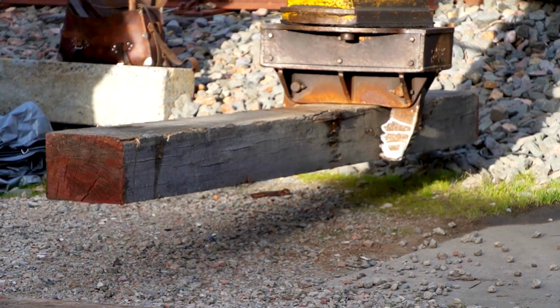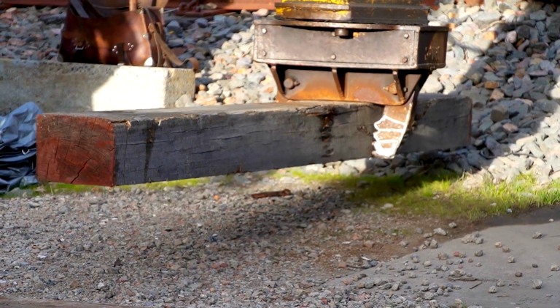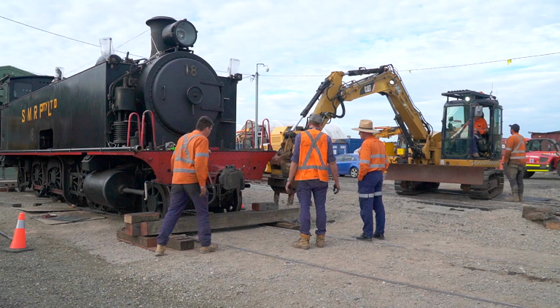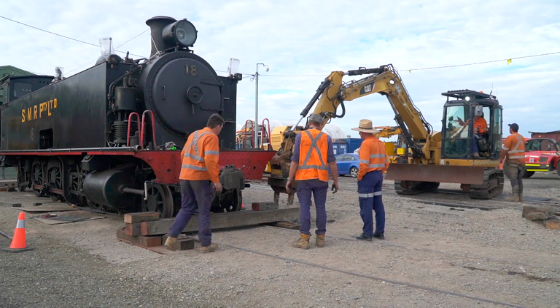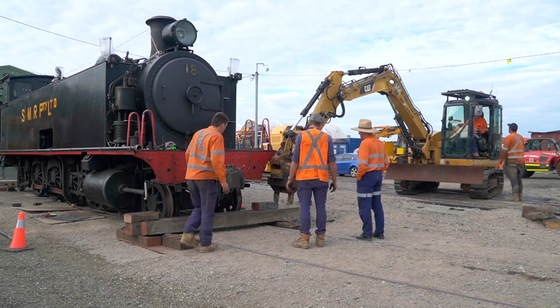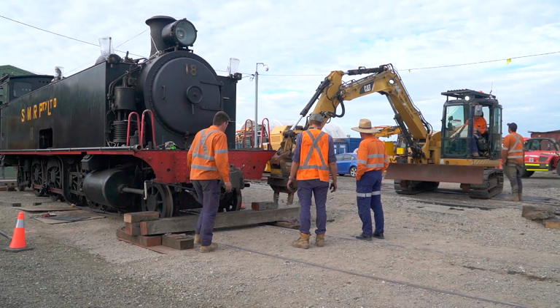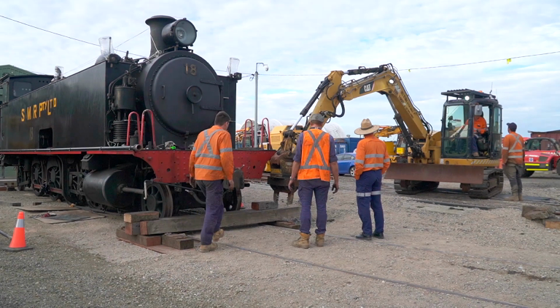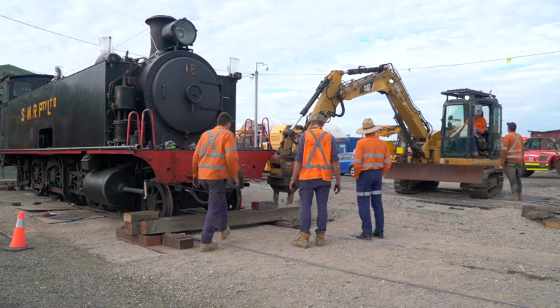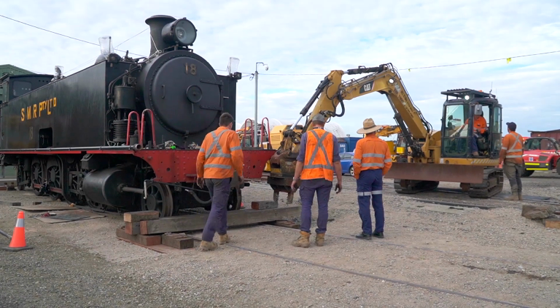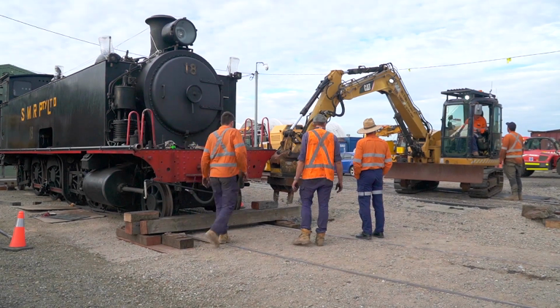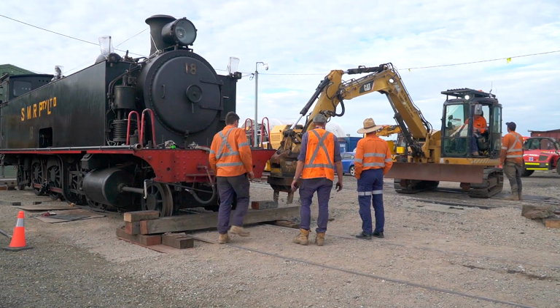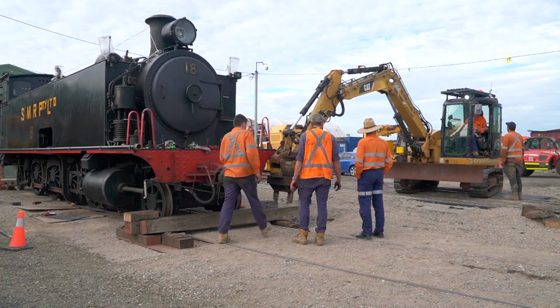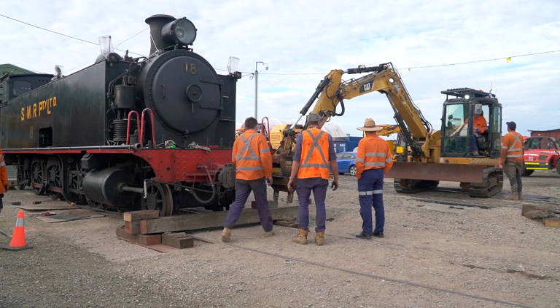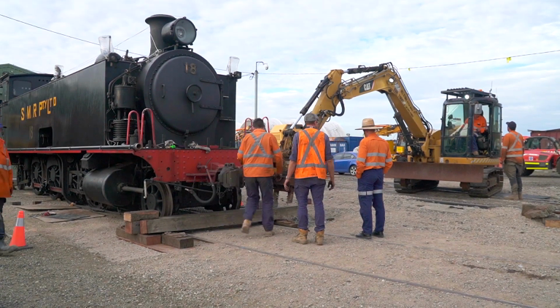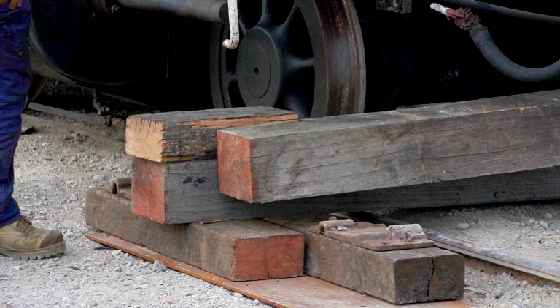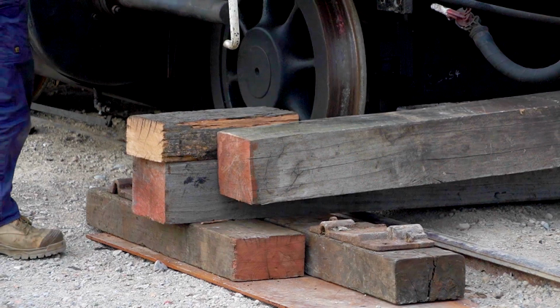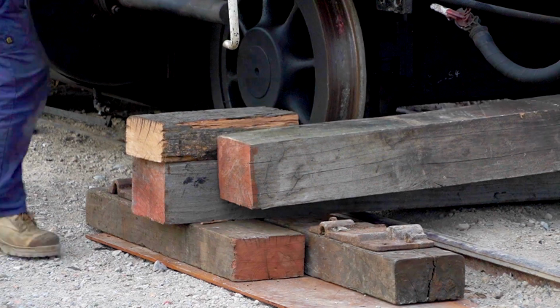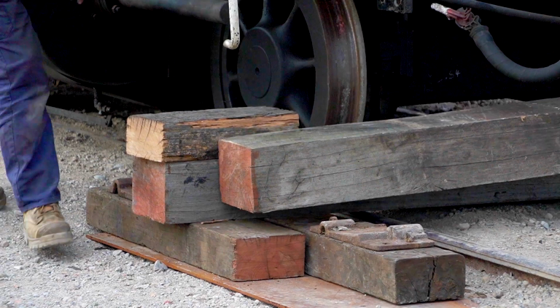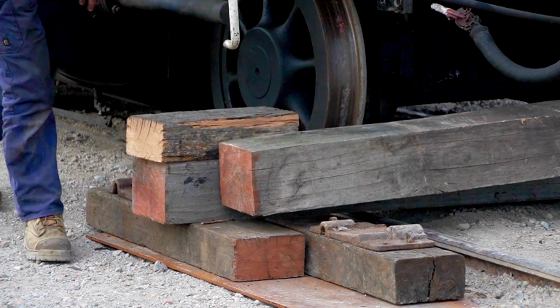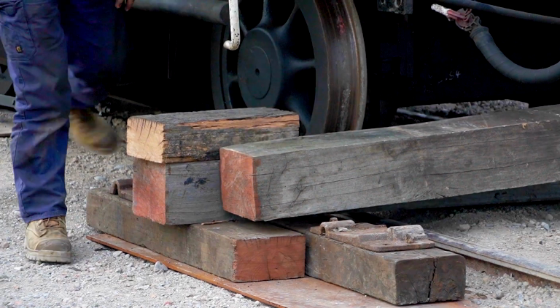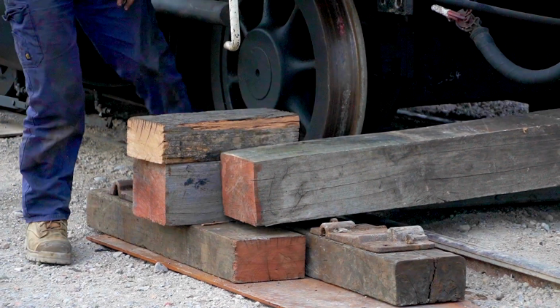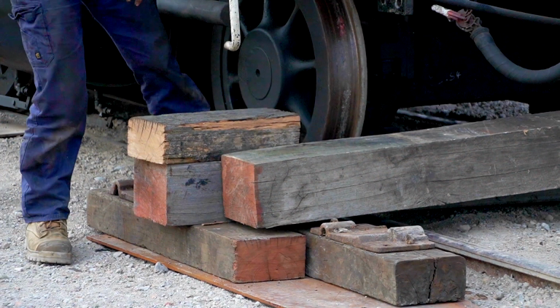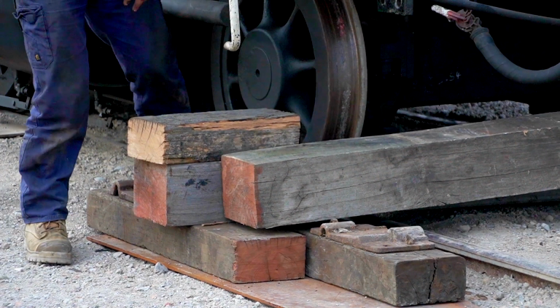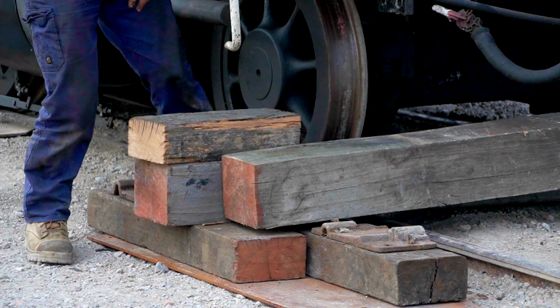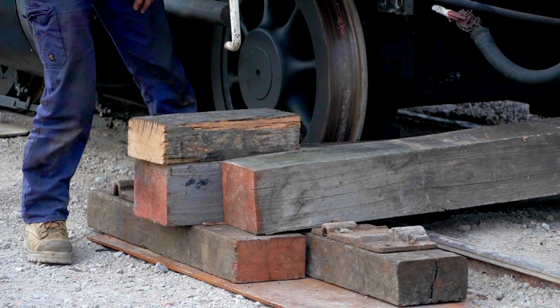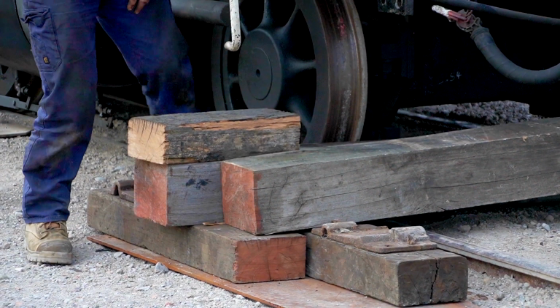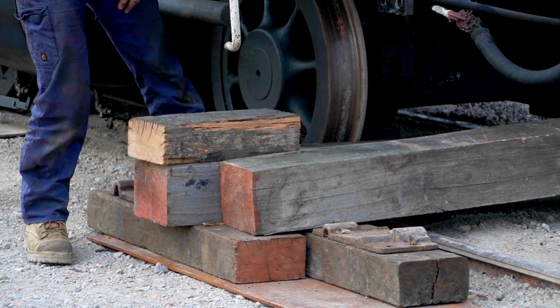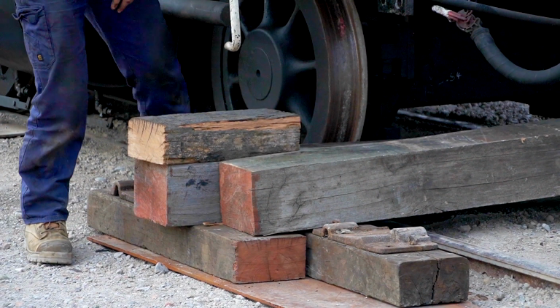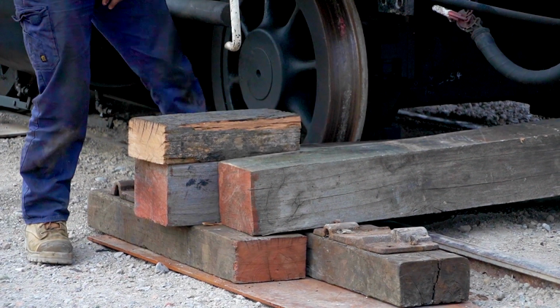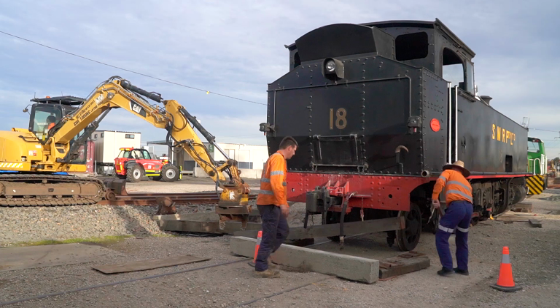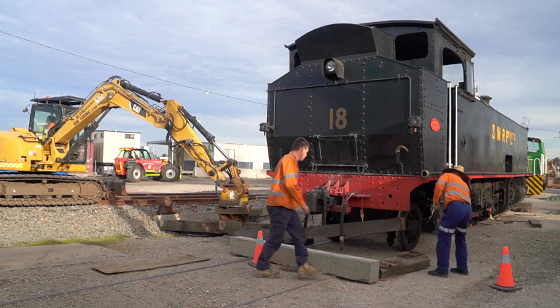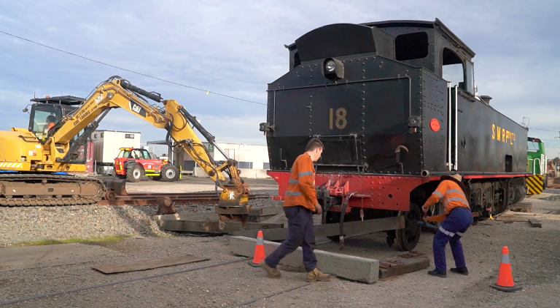Ahead of hydraulic lifting of the engine, timbers are carefully placed under the front and rear of the frame.